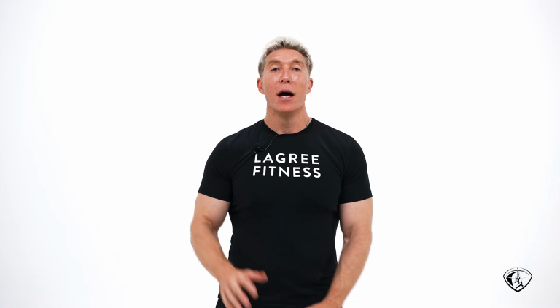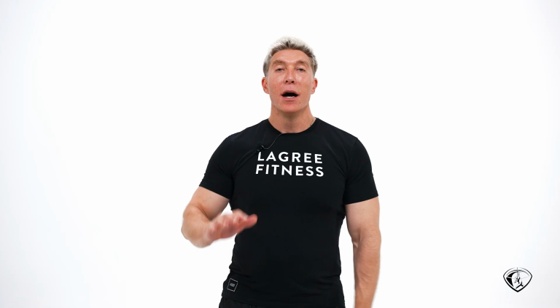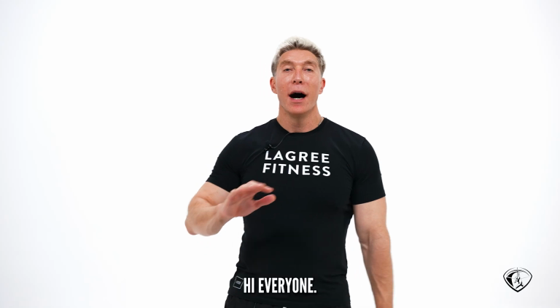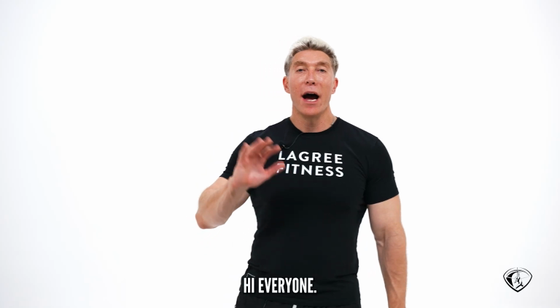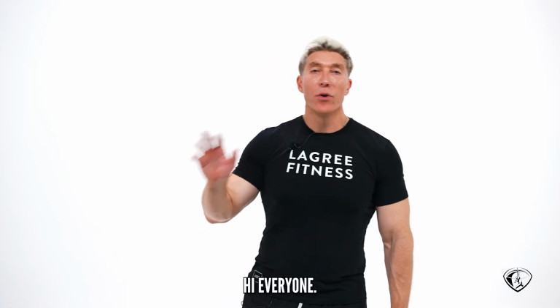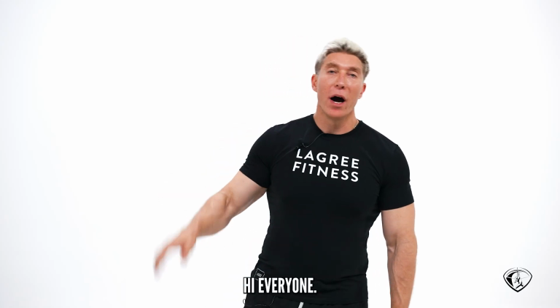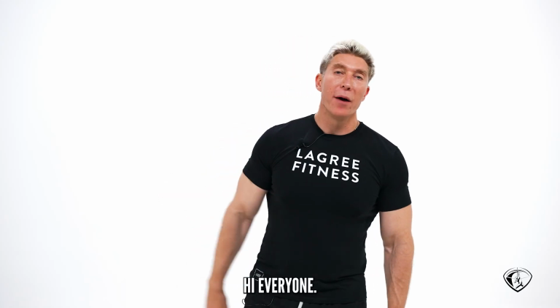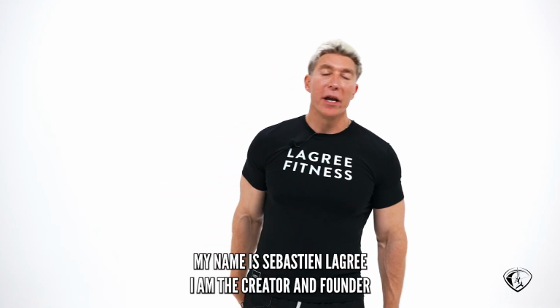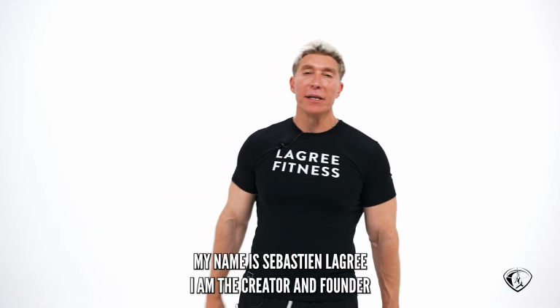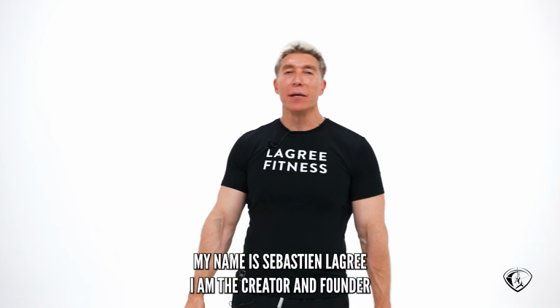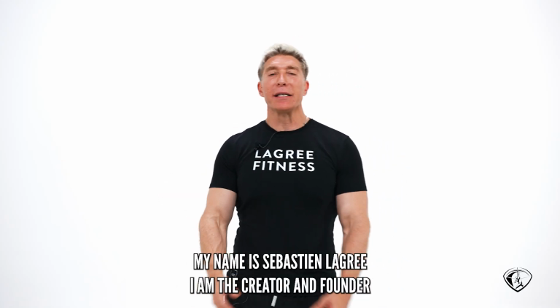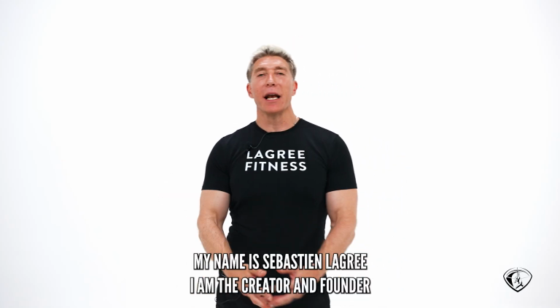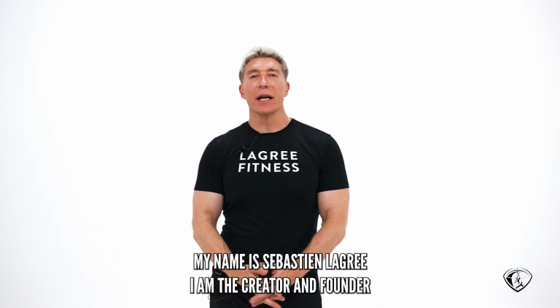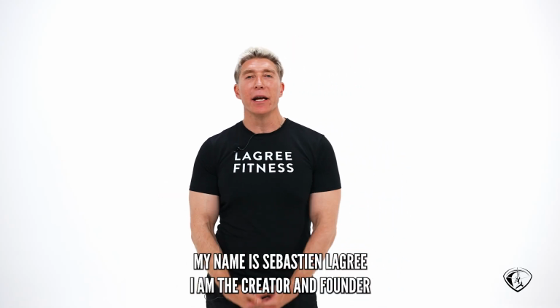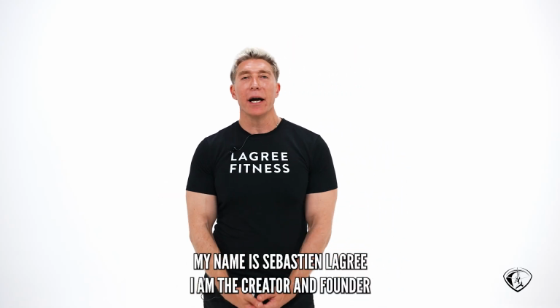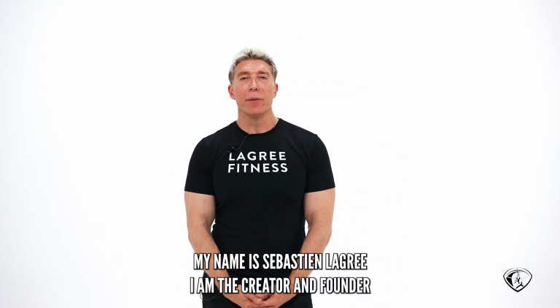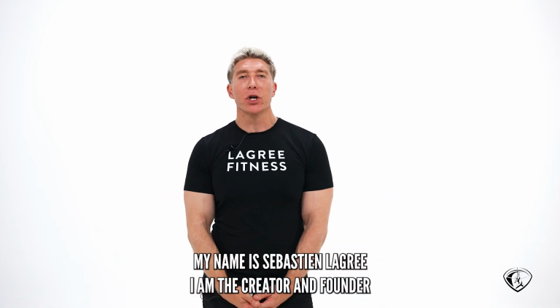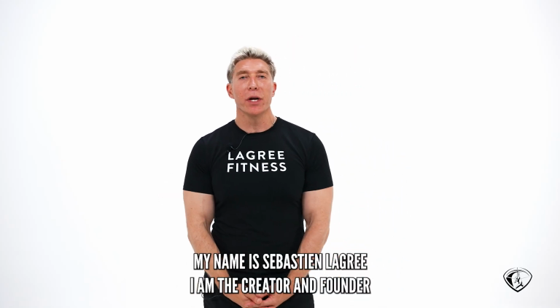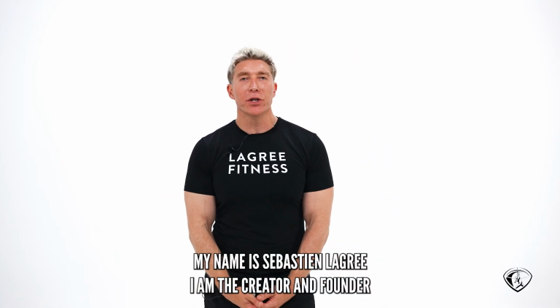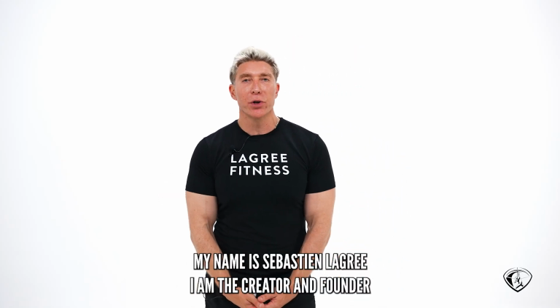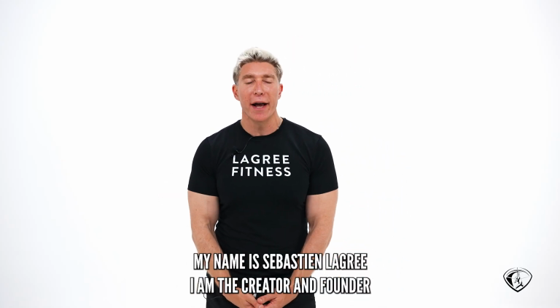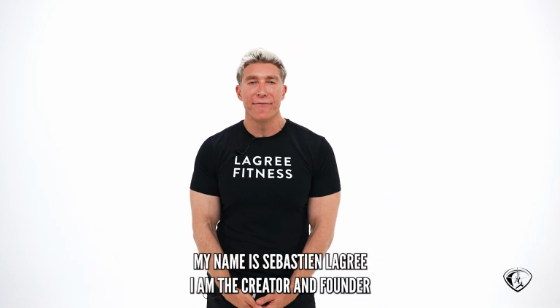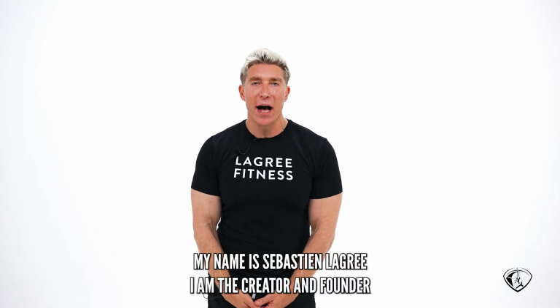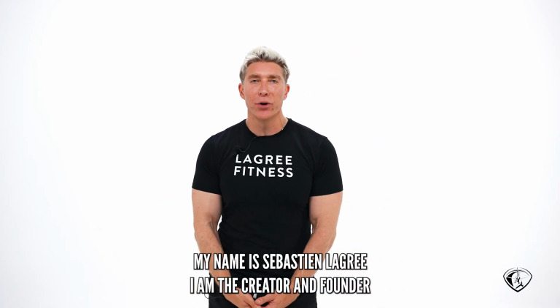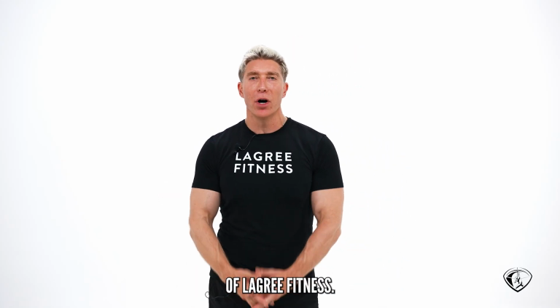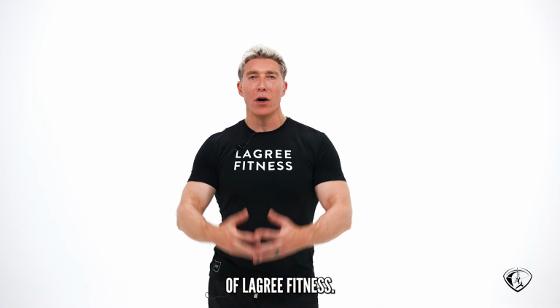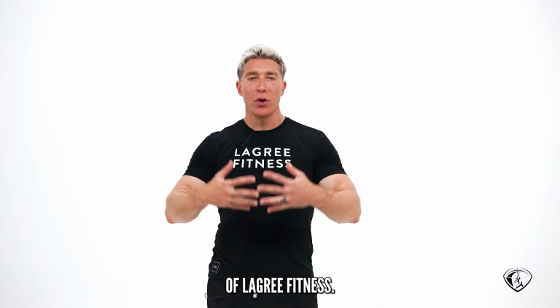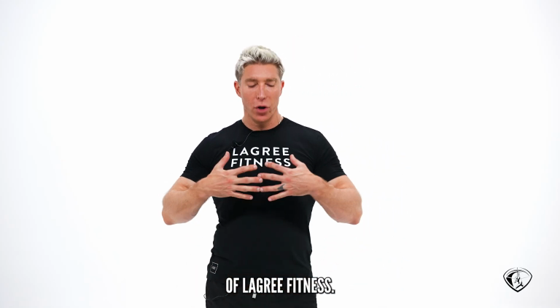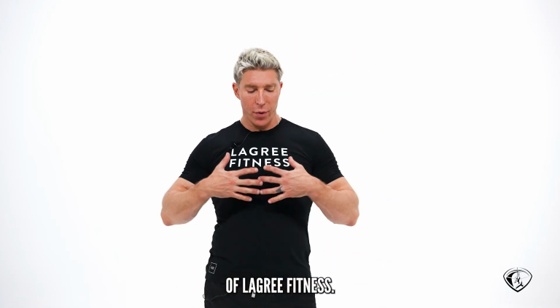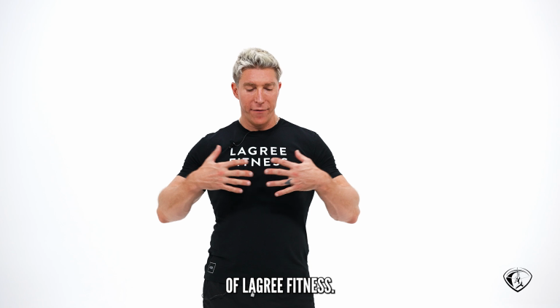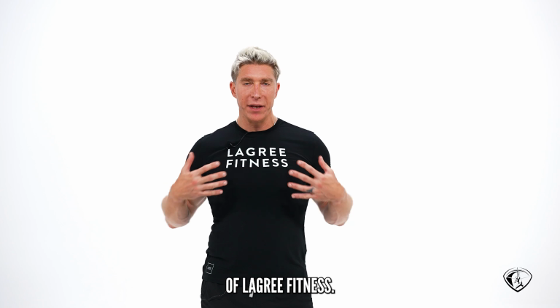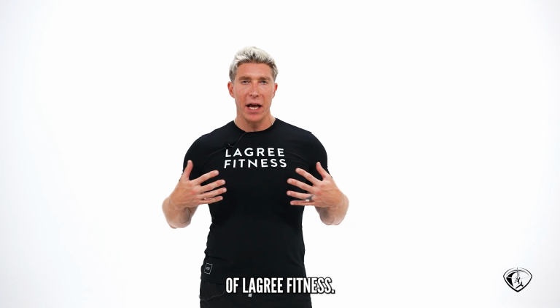Hi everyone, my name is Sébastien Lagré. I am the creator and founder of Le Gris Fitness.